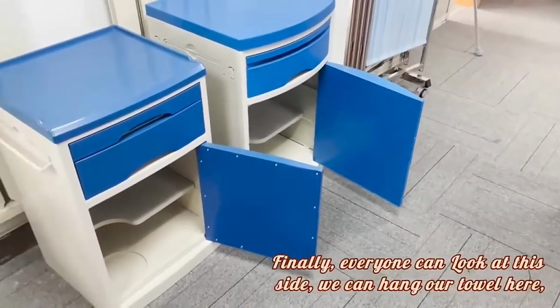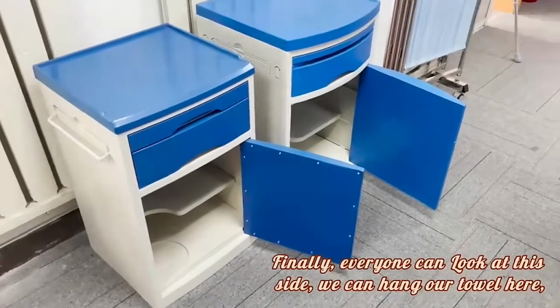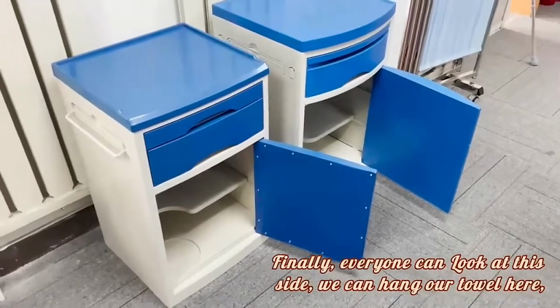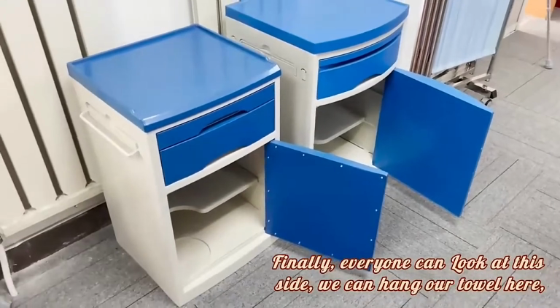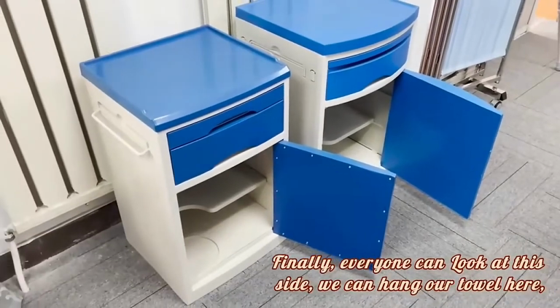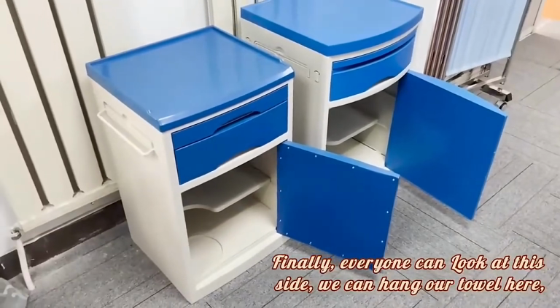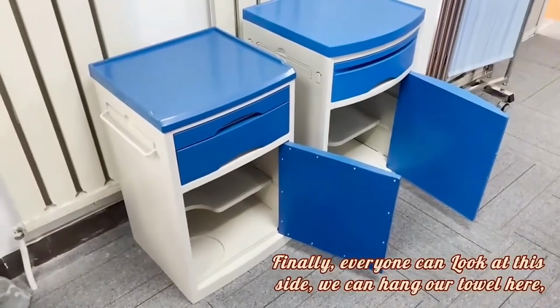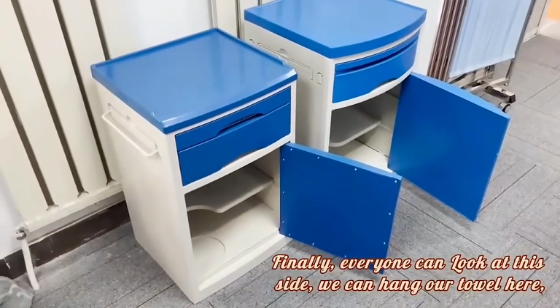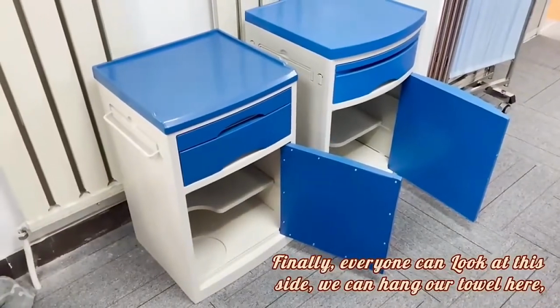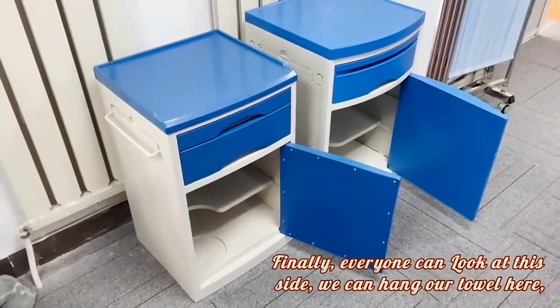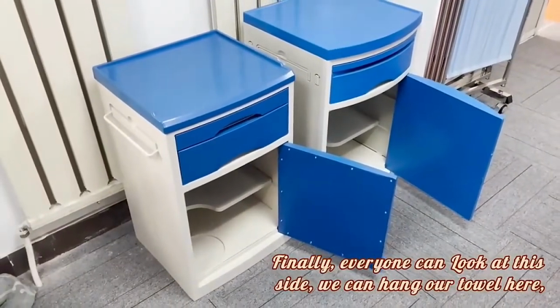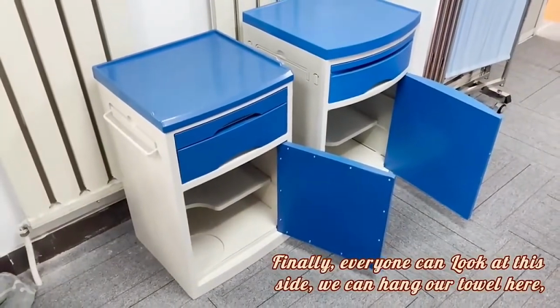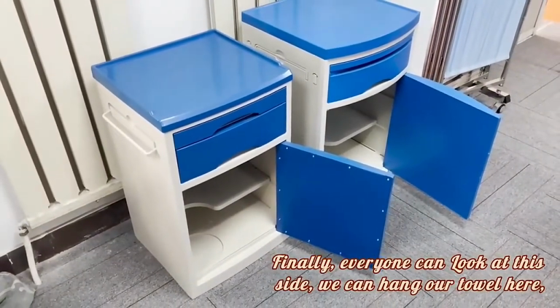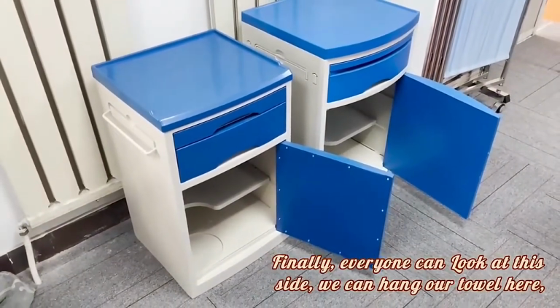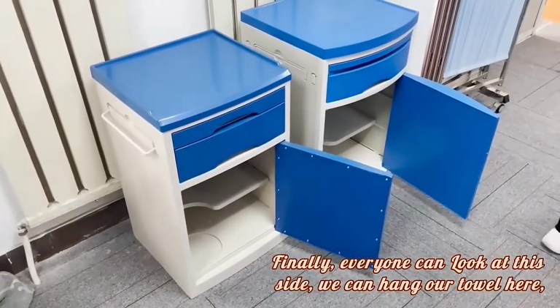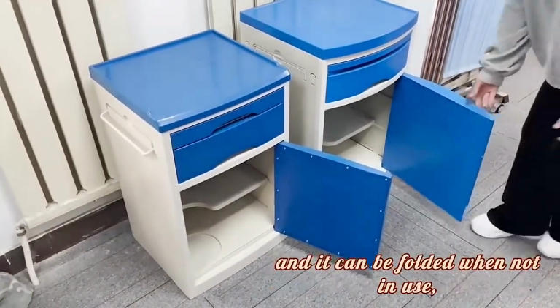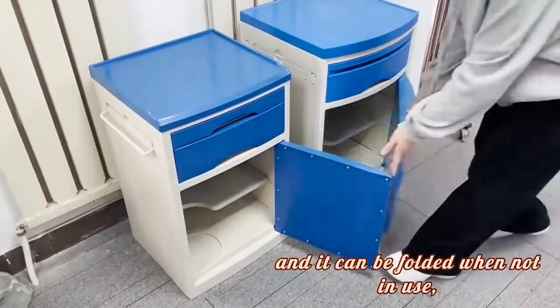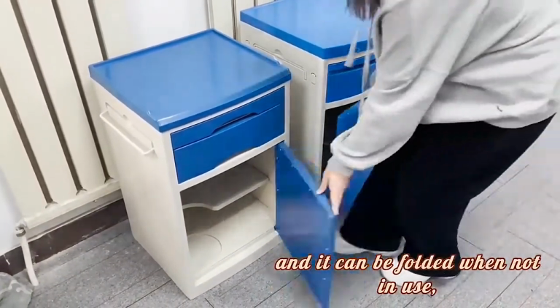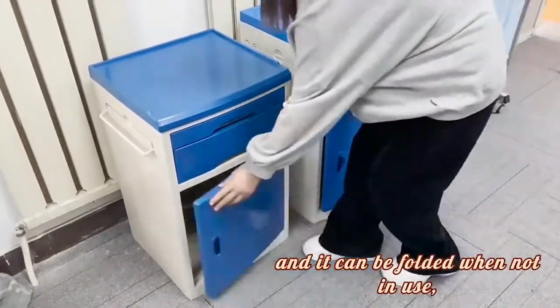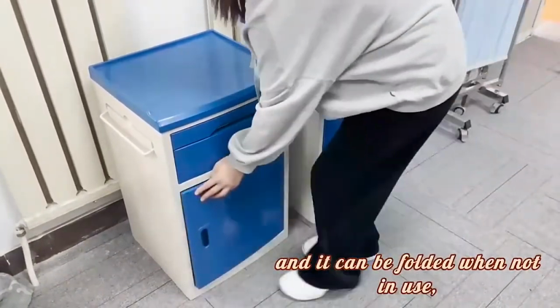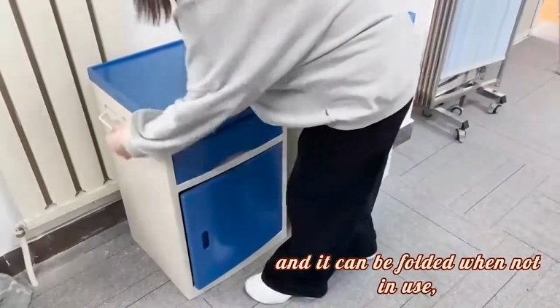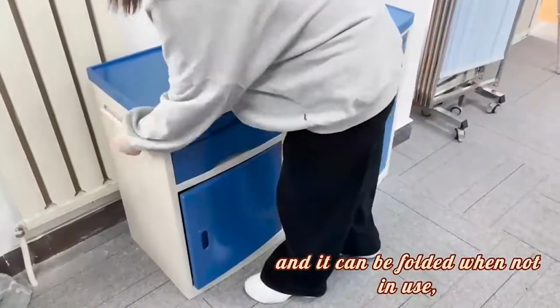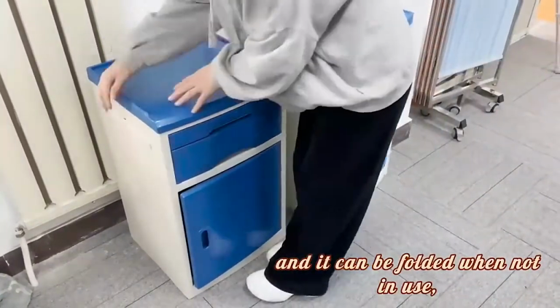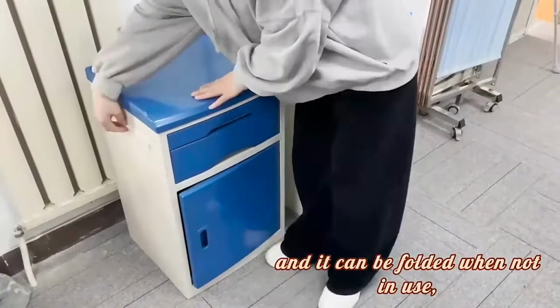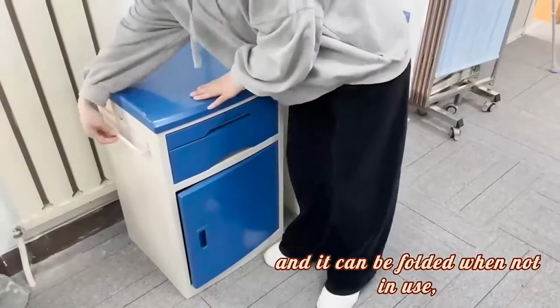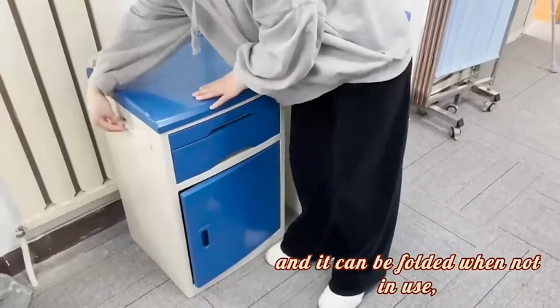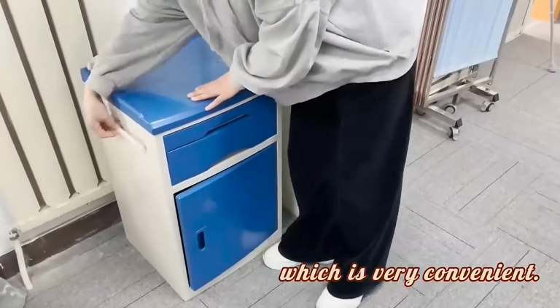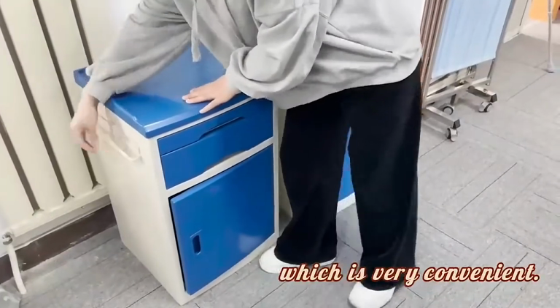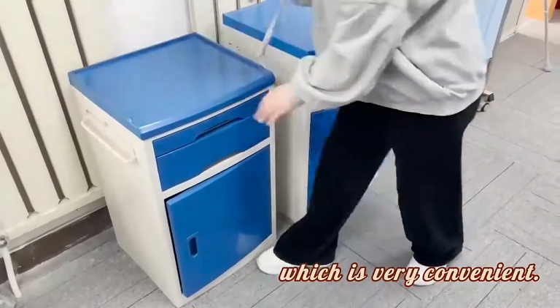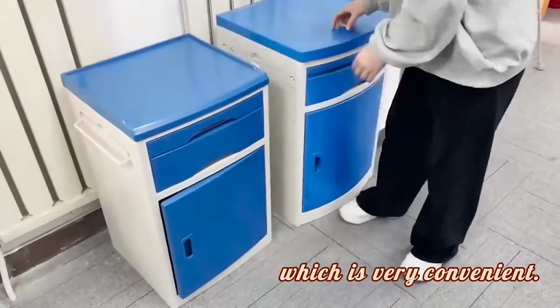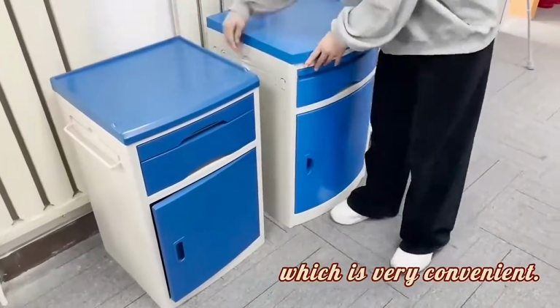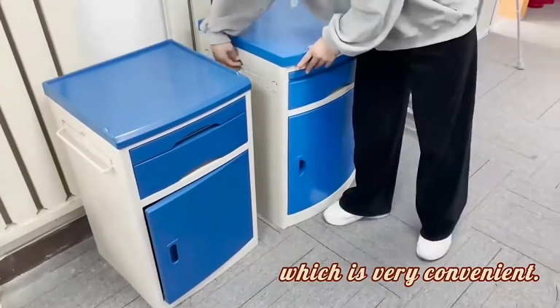Finally, everyone can use this at bedside. We can come over to work here and it can be adjusted. It is very convenient.